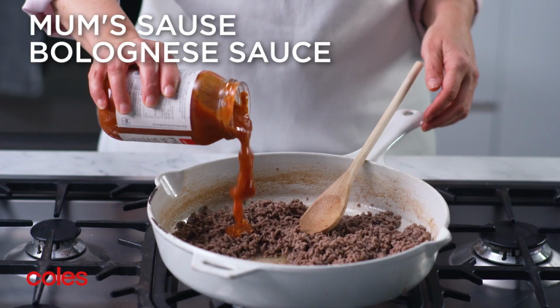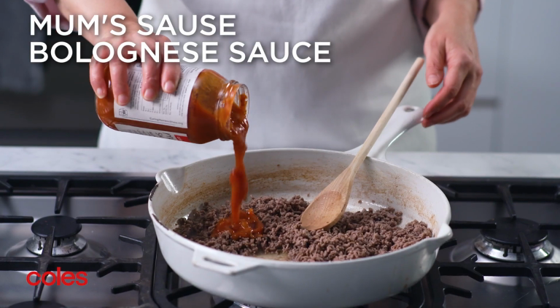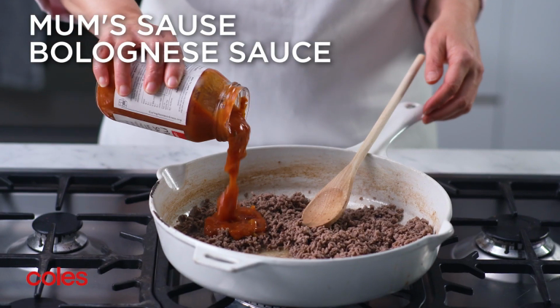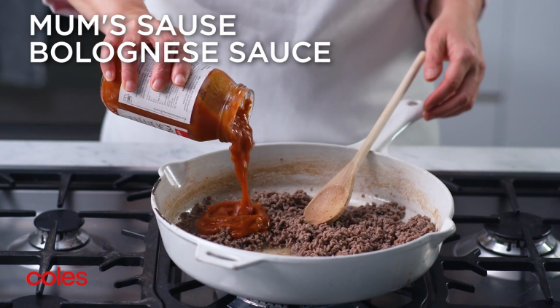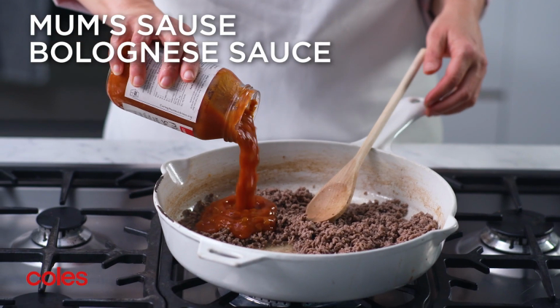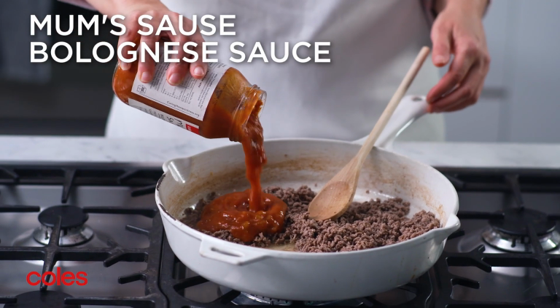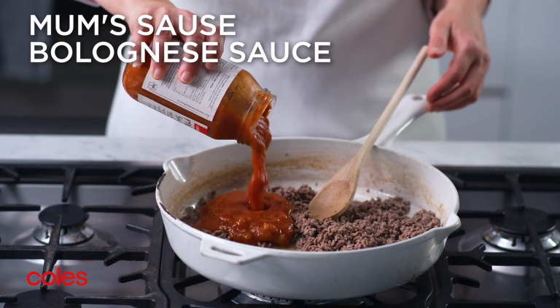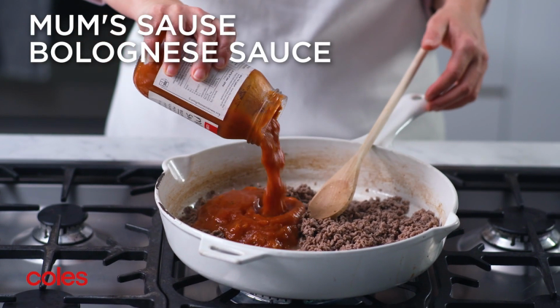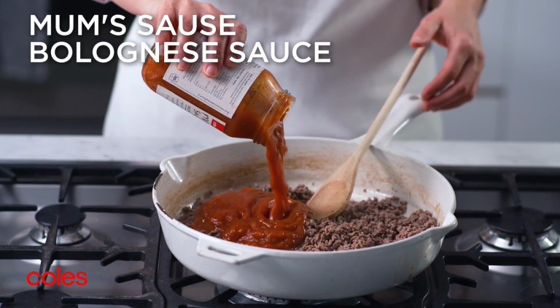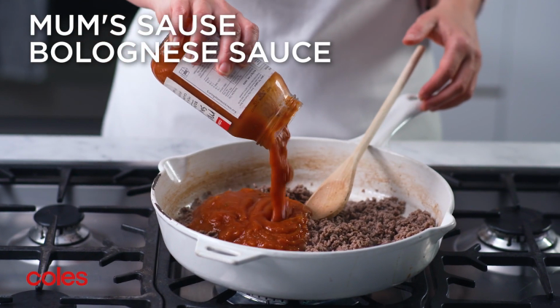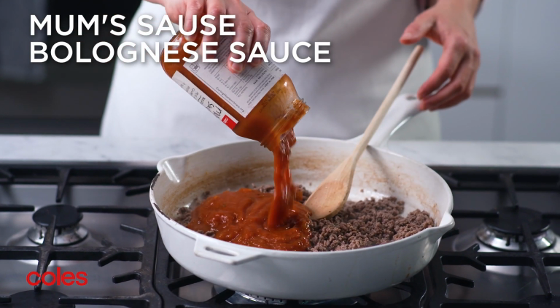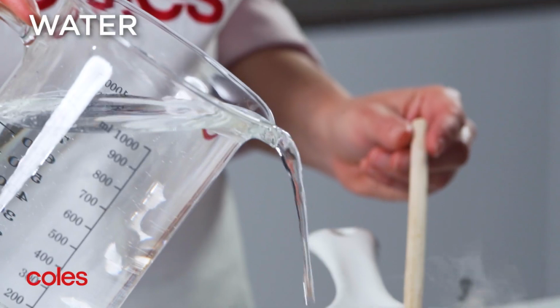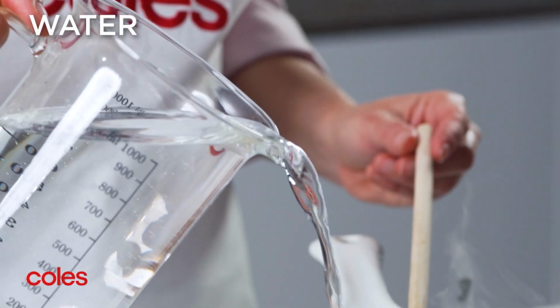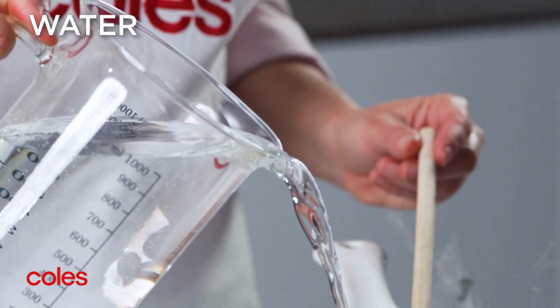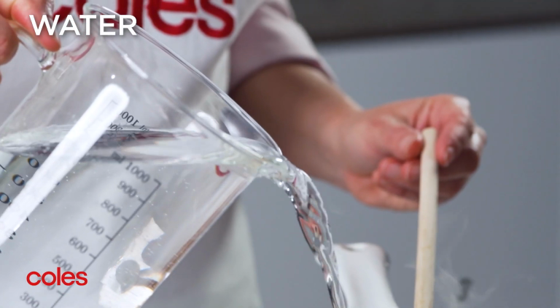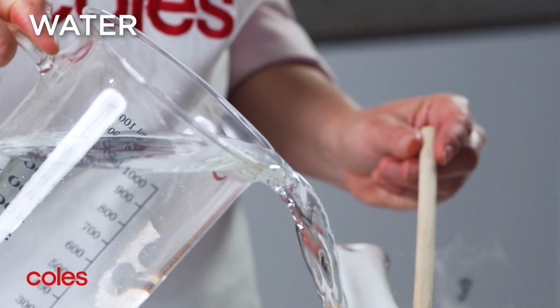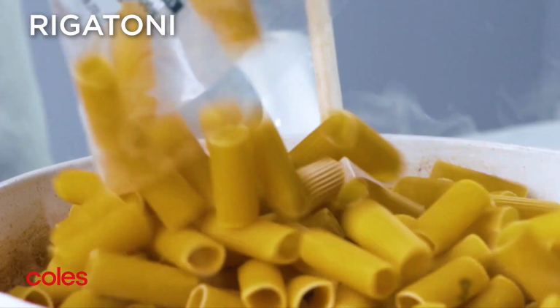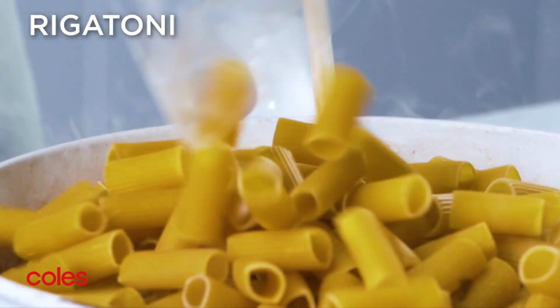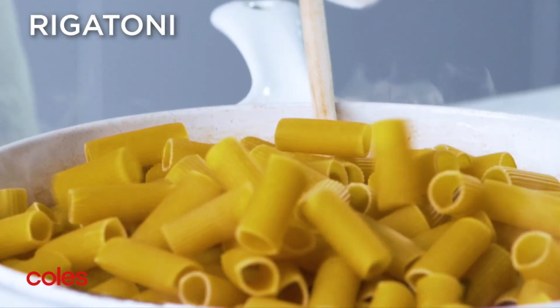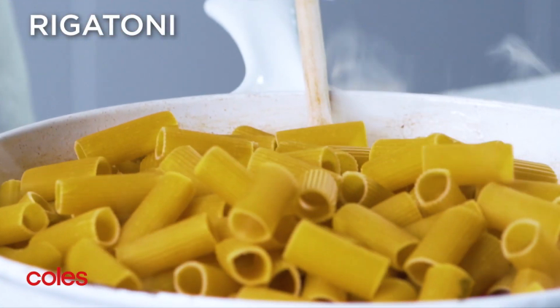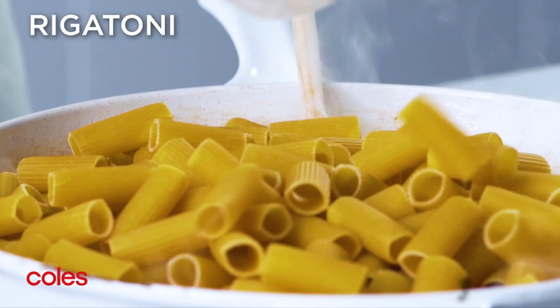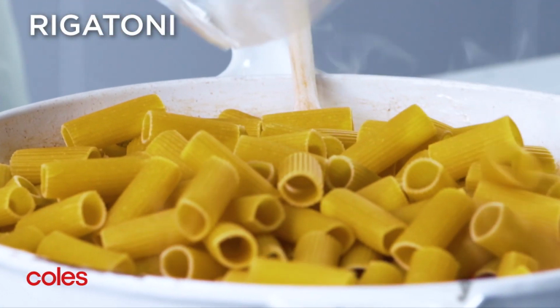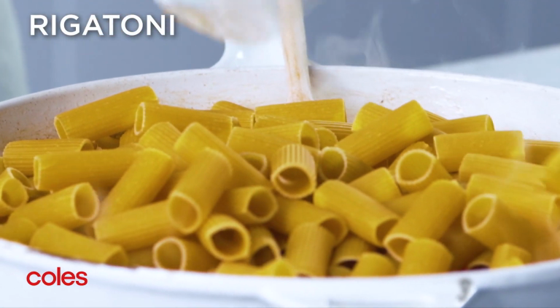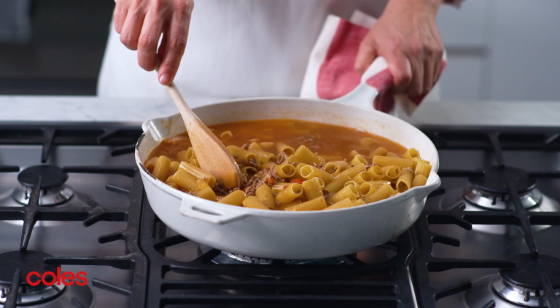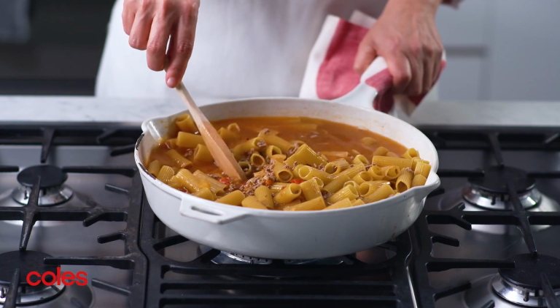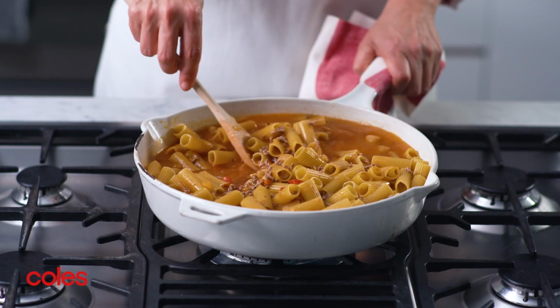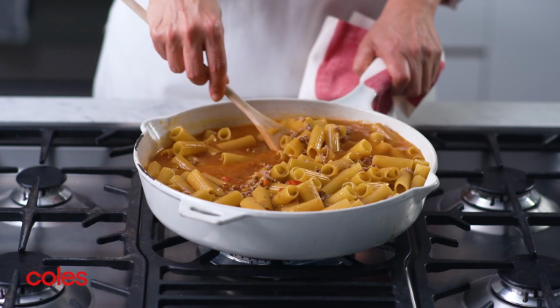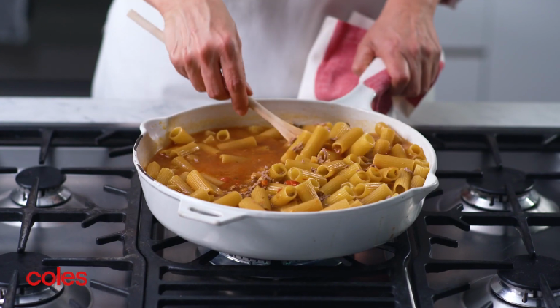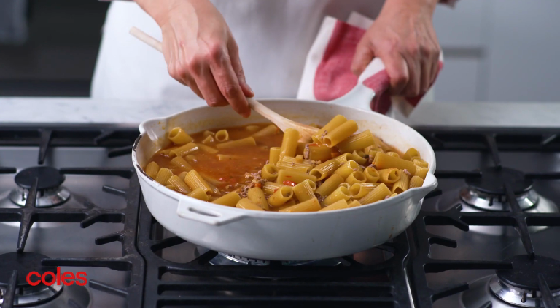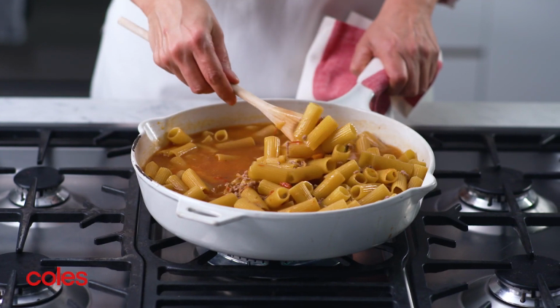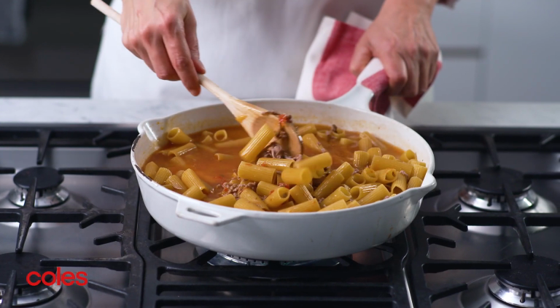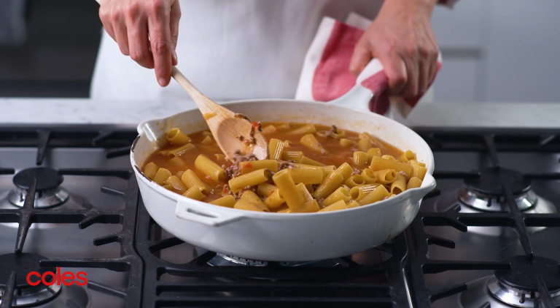Next, add the bolognese sauce, some water and the rigatoni, and give it a good stir to combine.